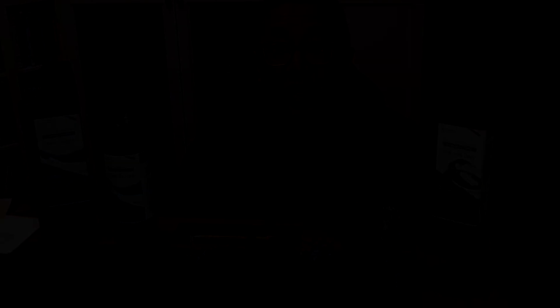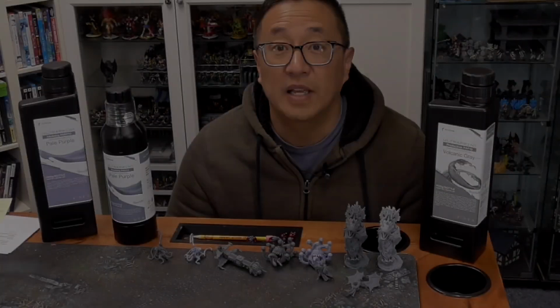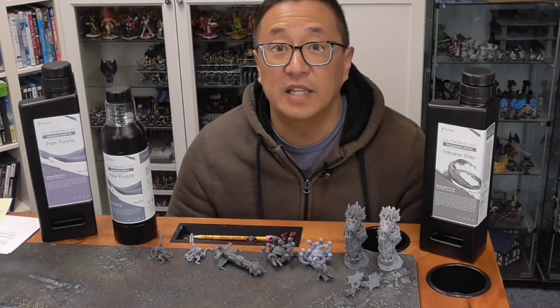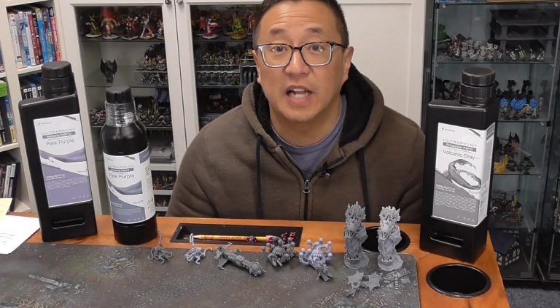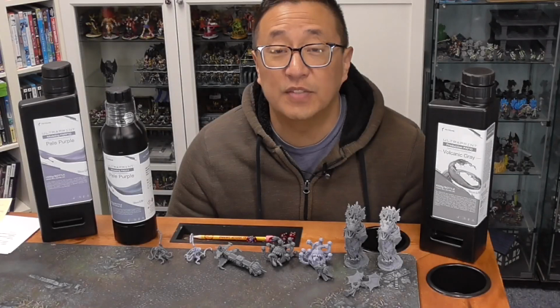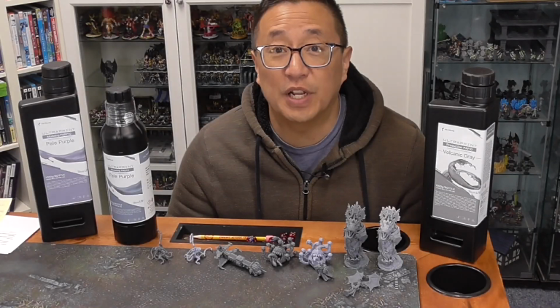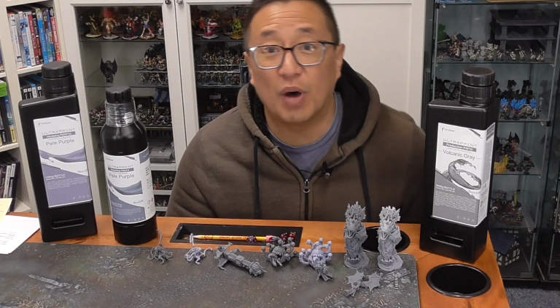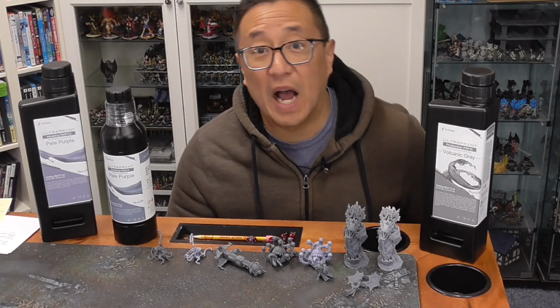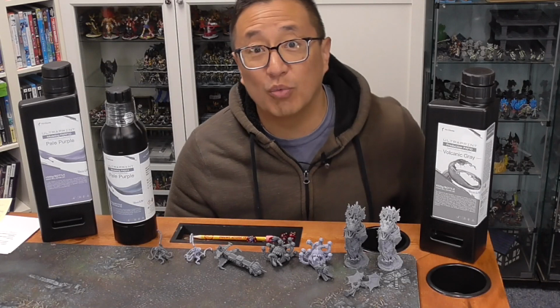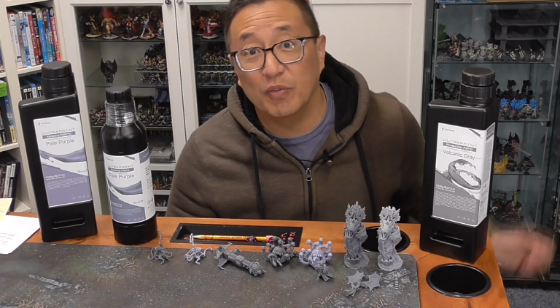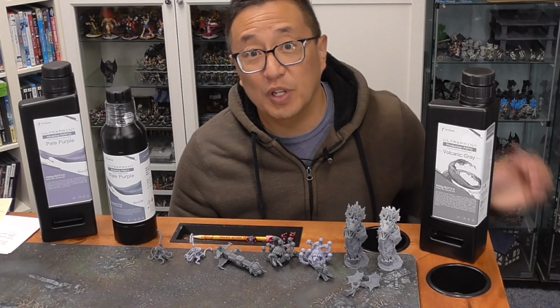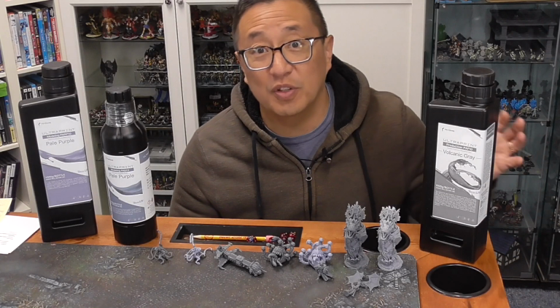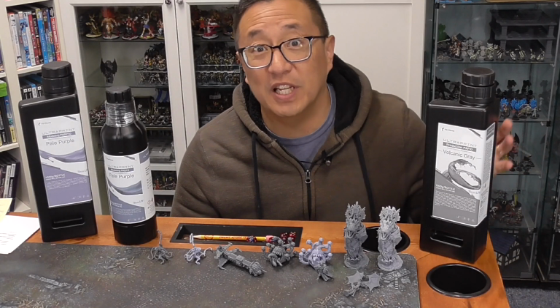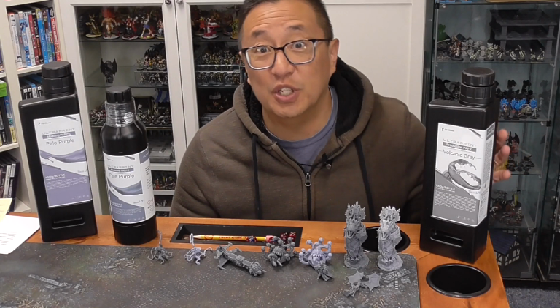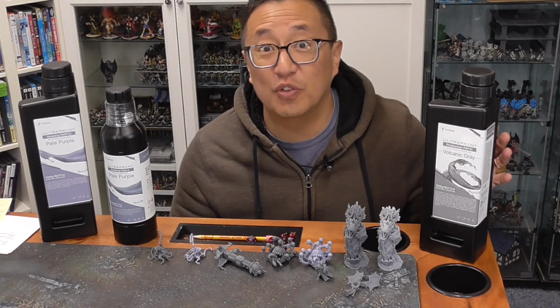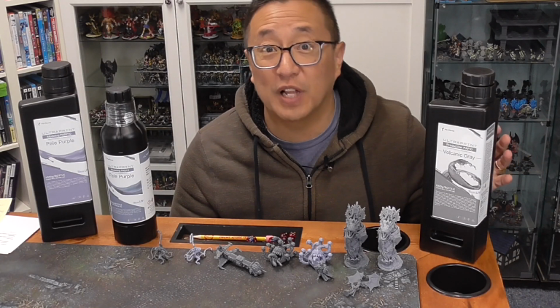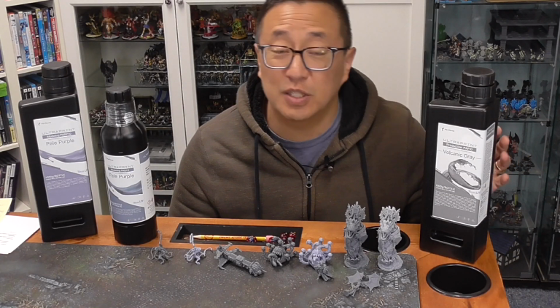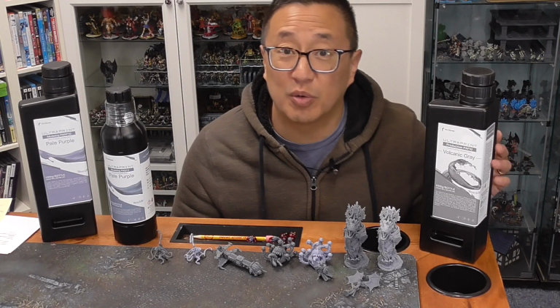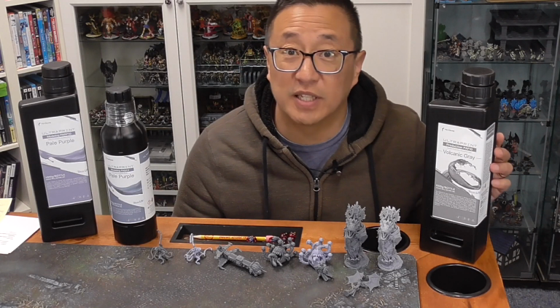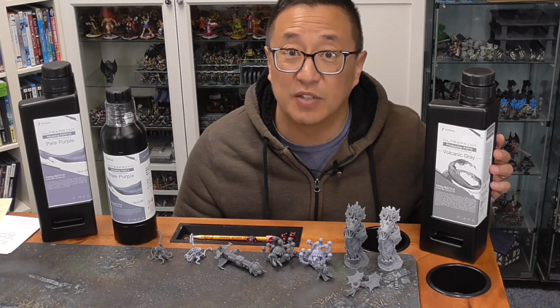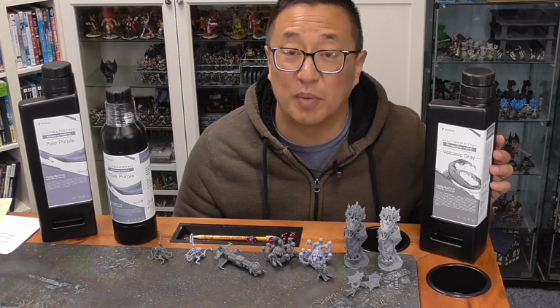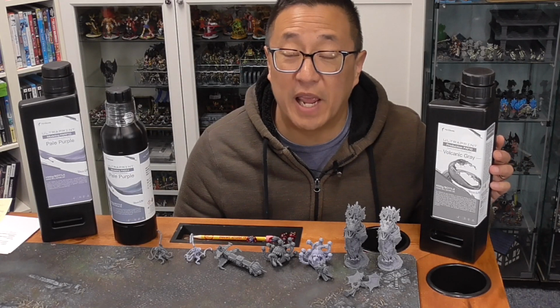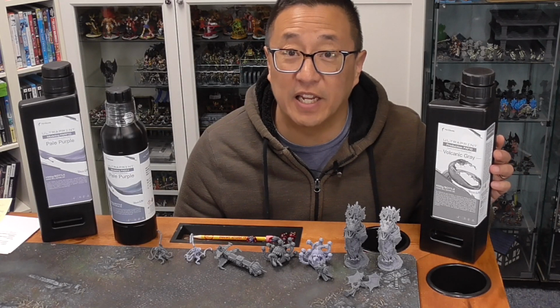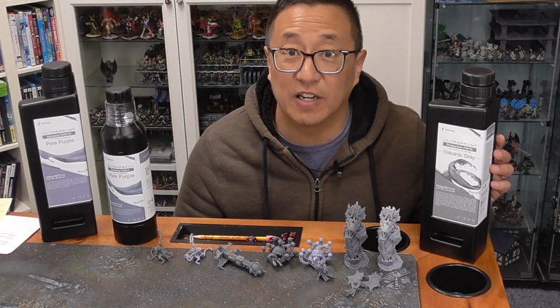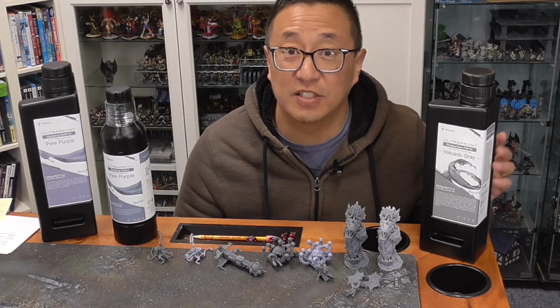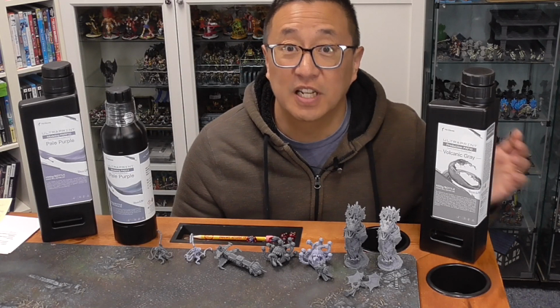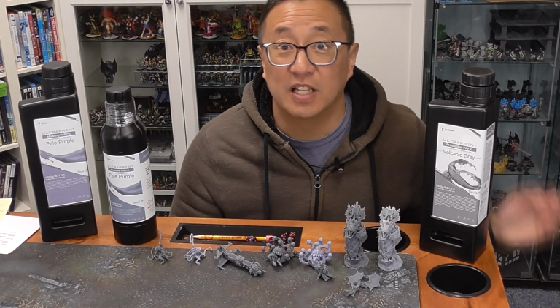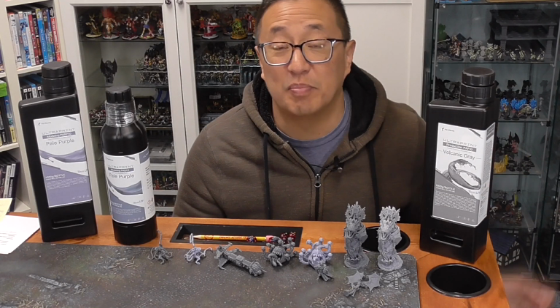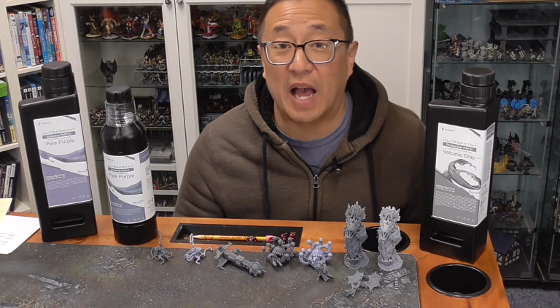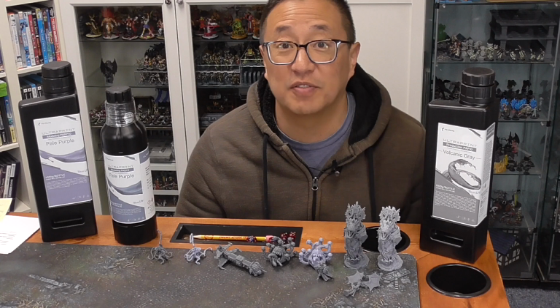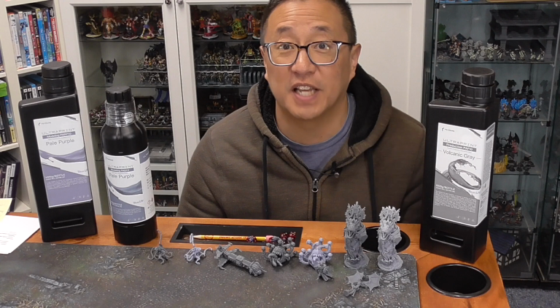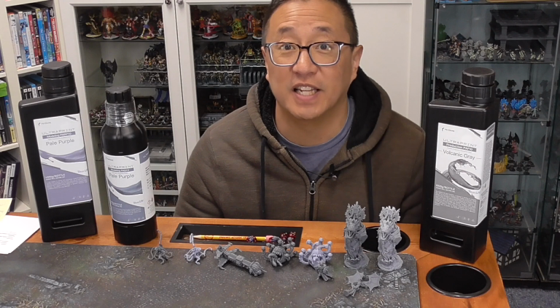In today's video, I review the new Flexible Resin from Hey Gears, the PAF-10.